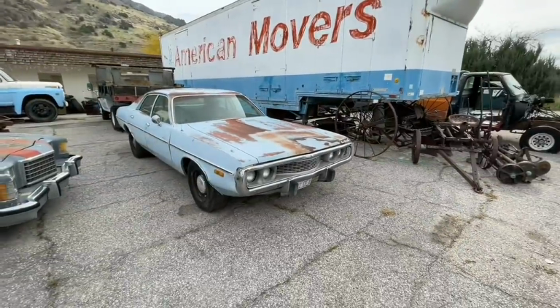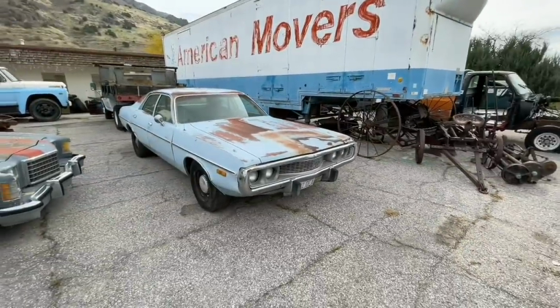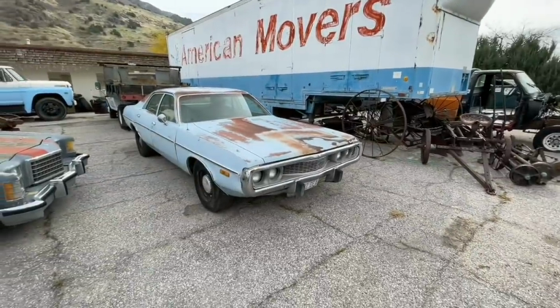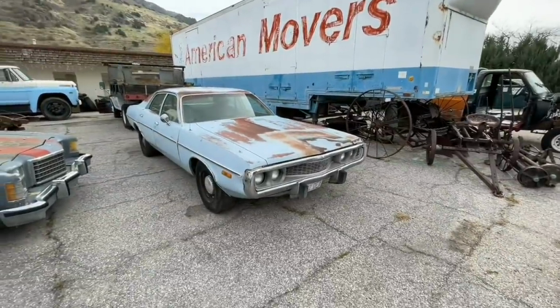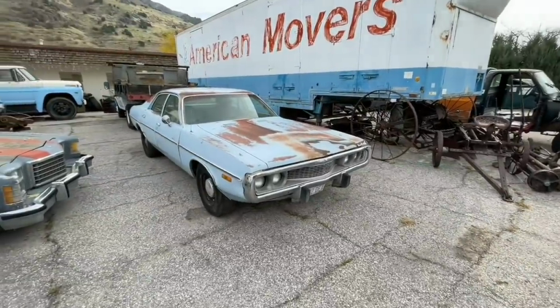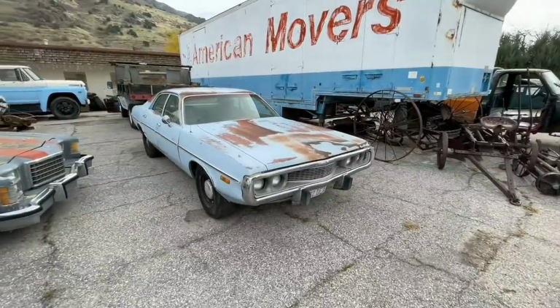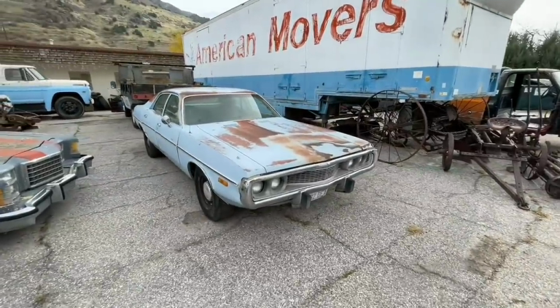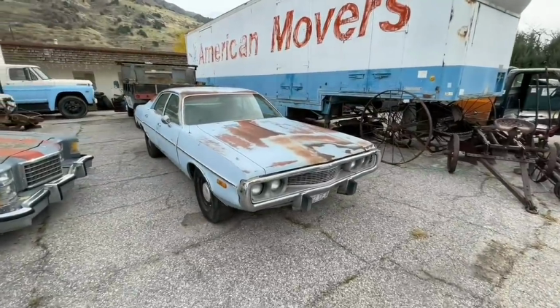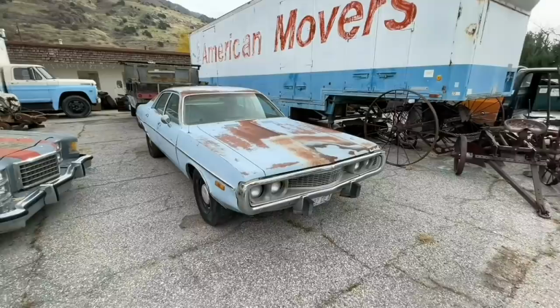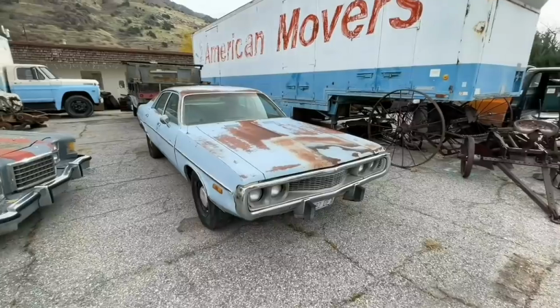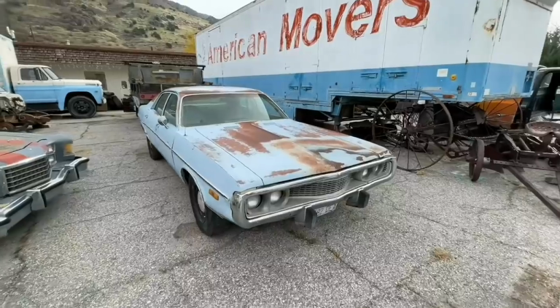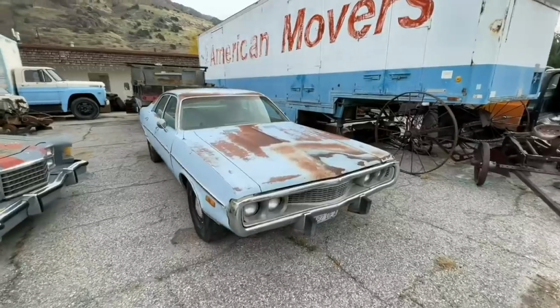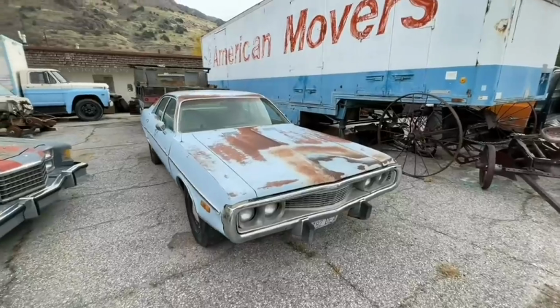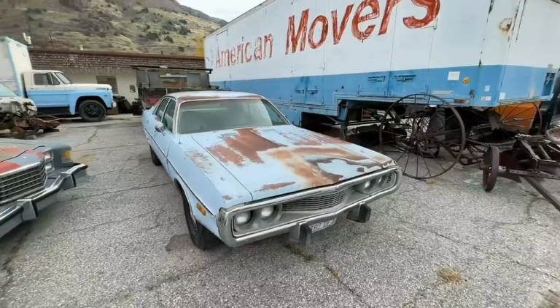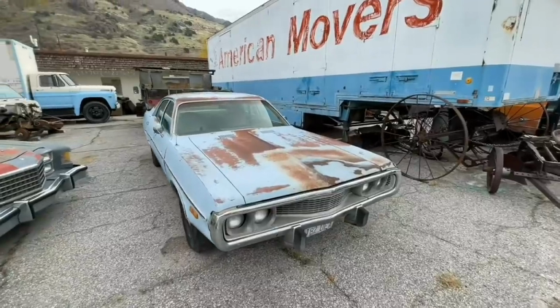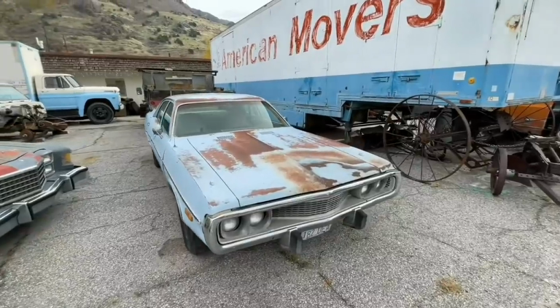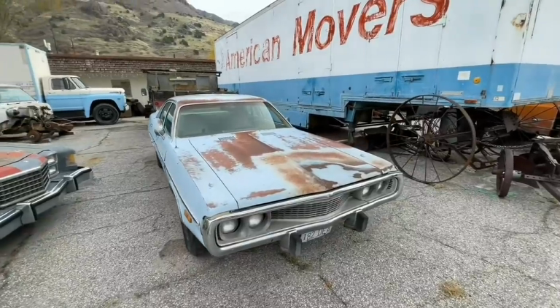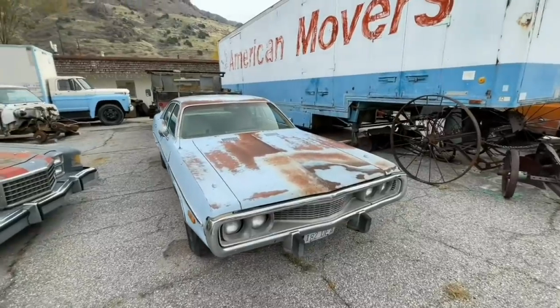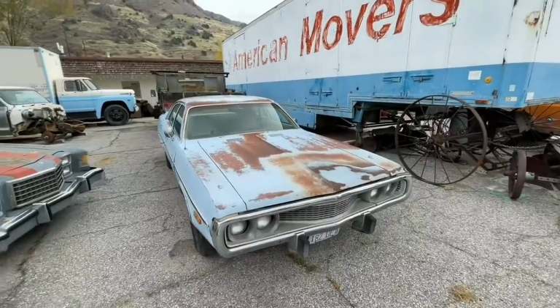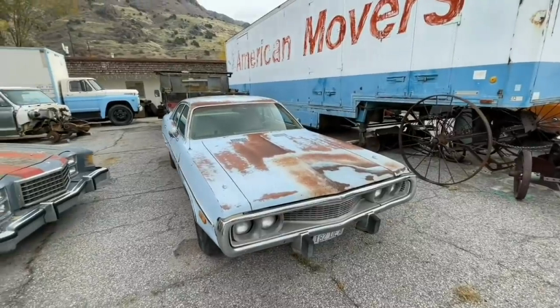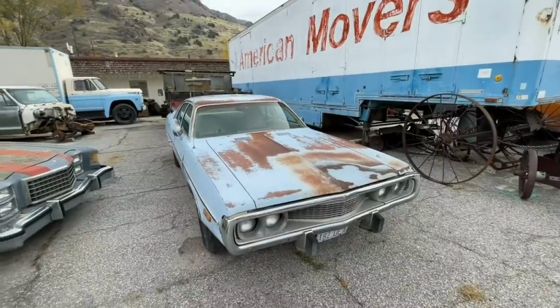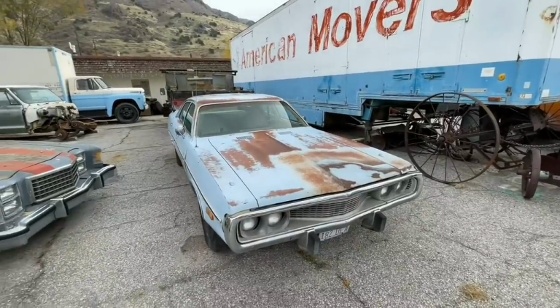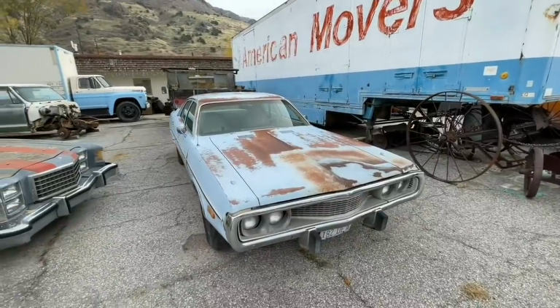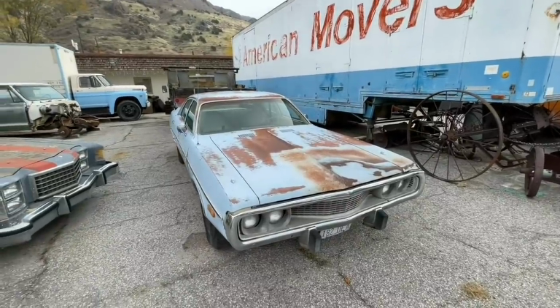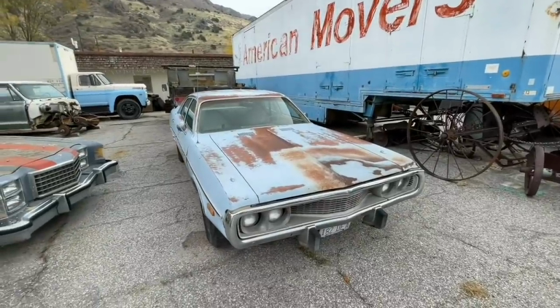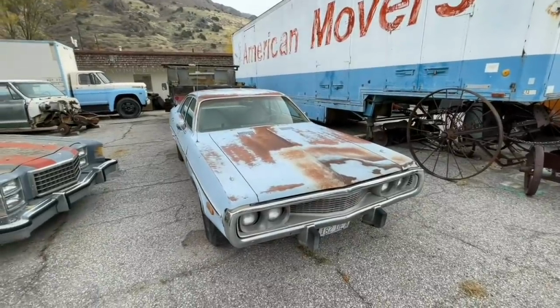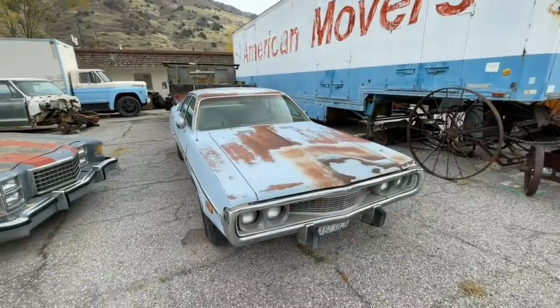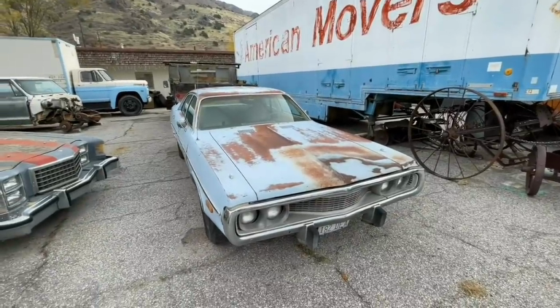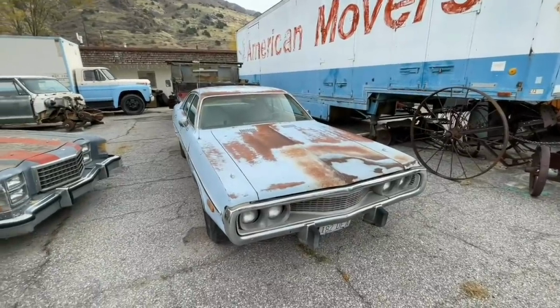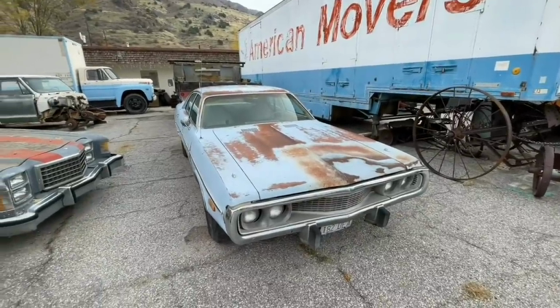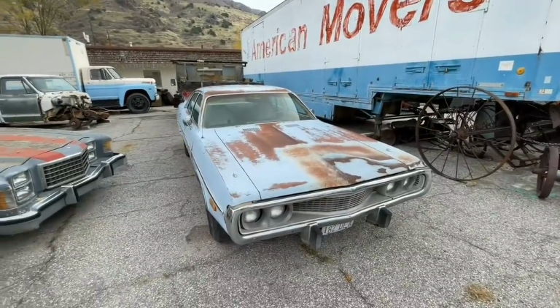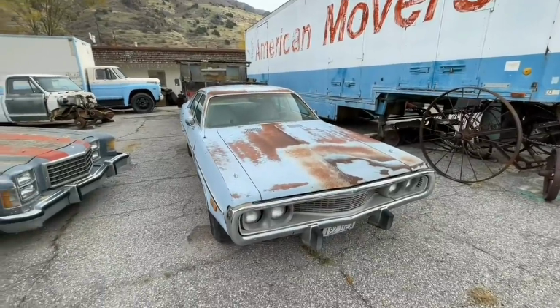What do you guys think I should do with it? For now, I'm just going to load it up and take it to the yard.